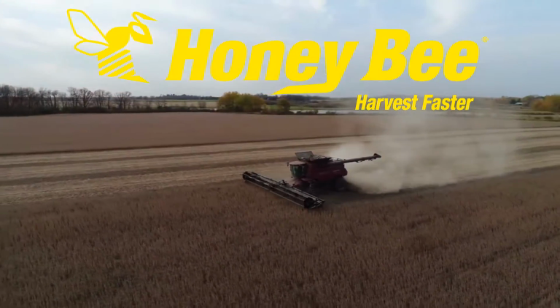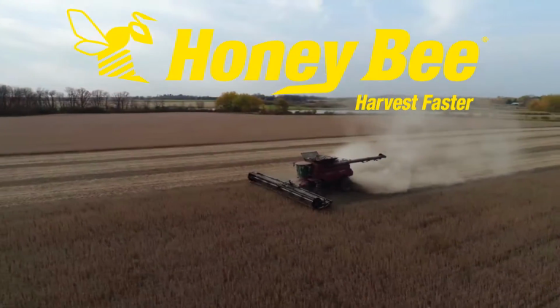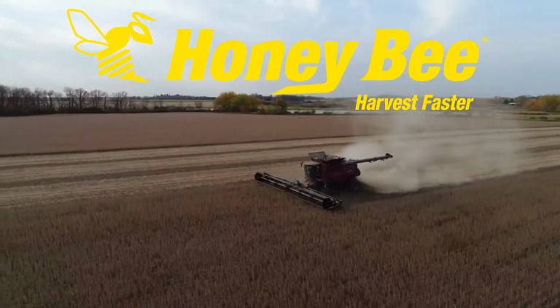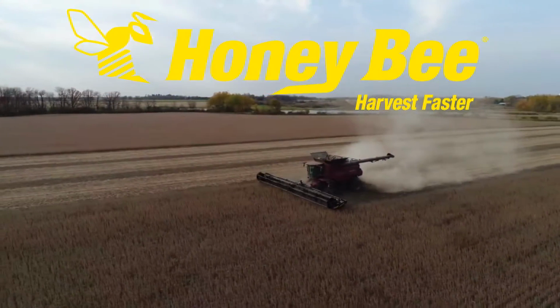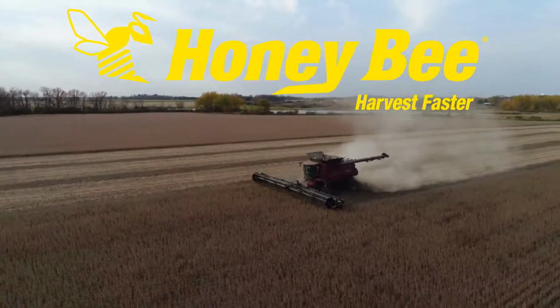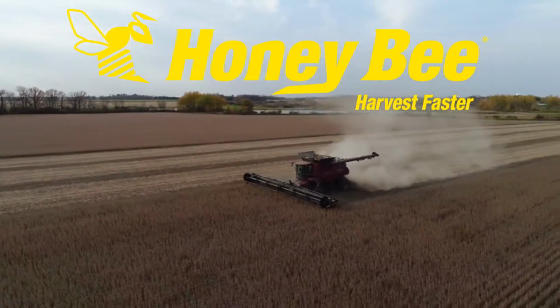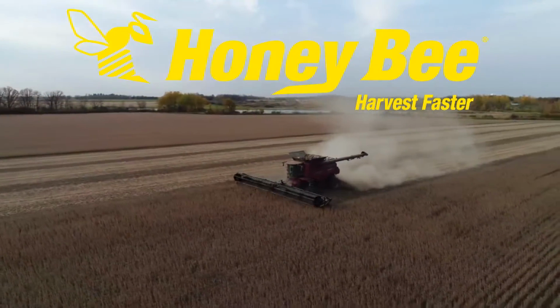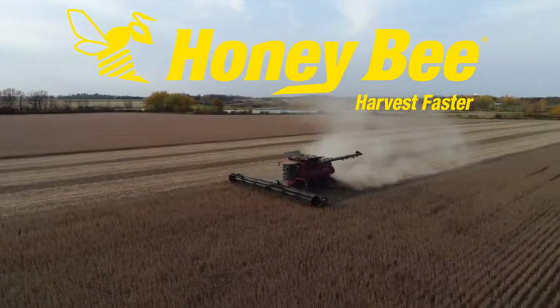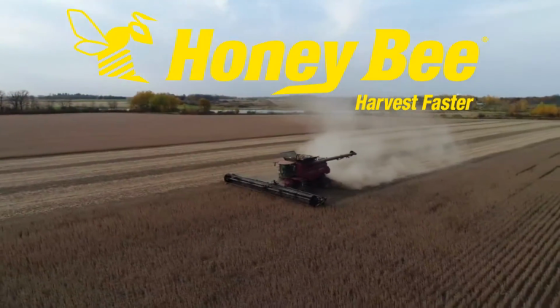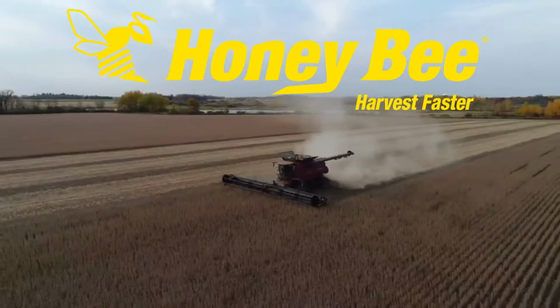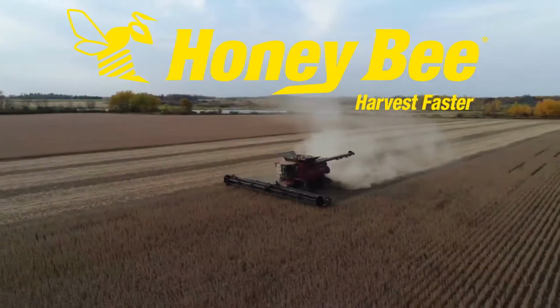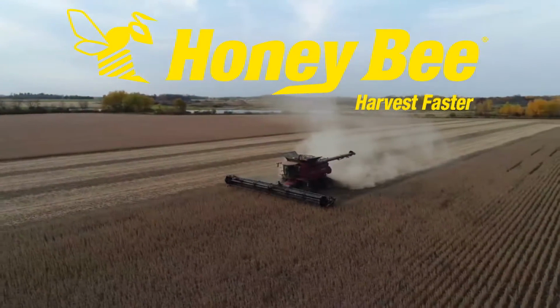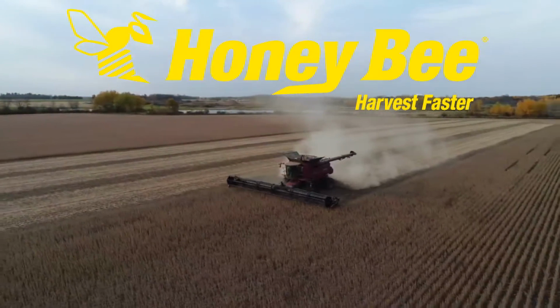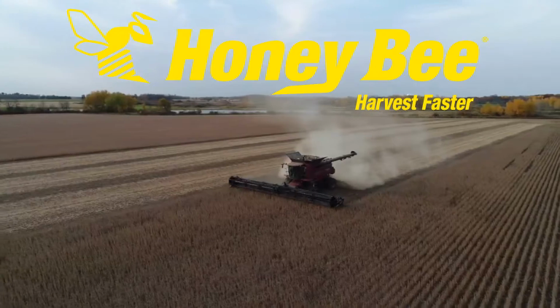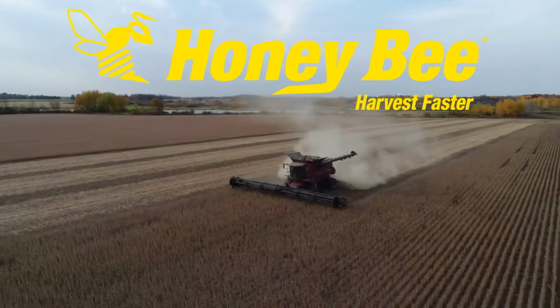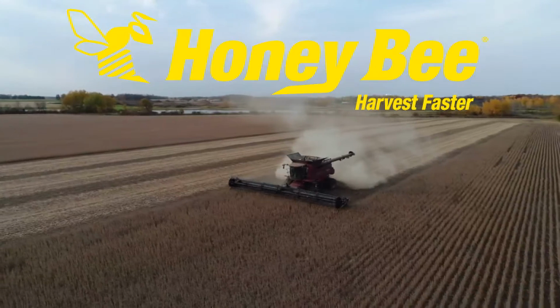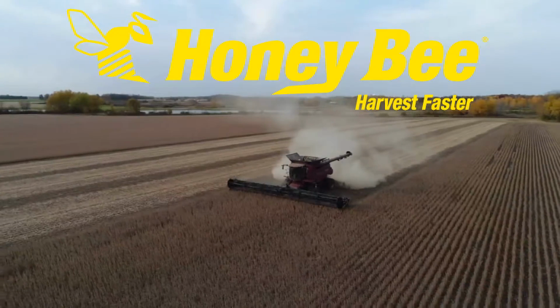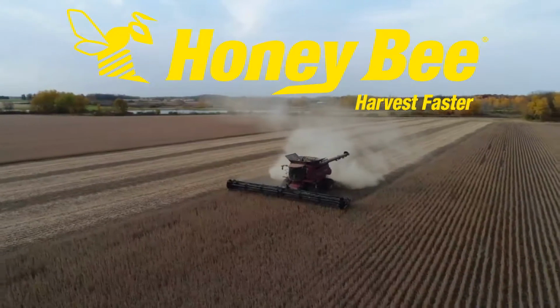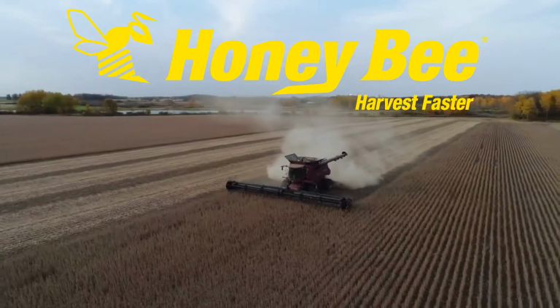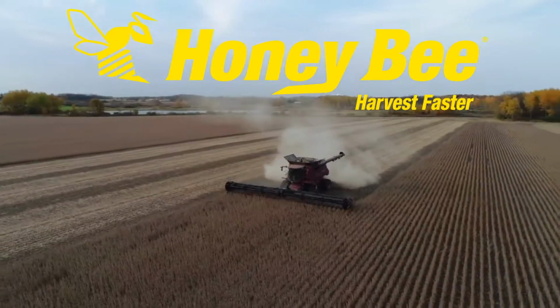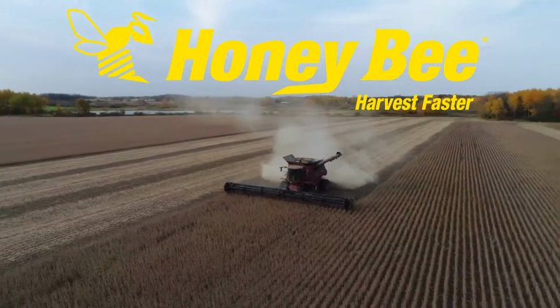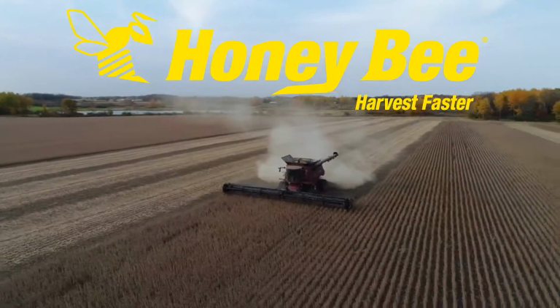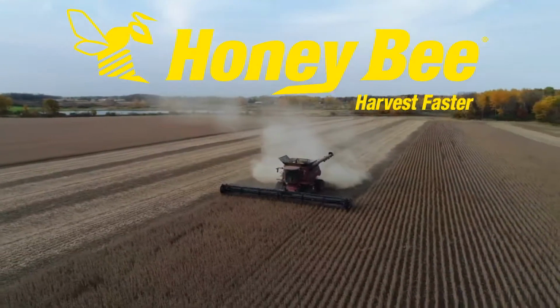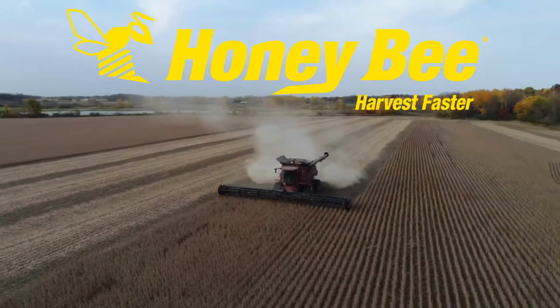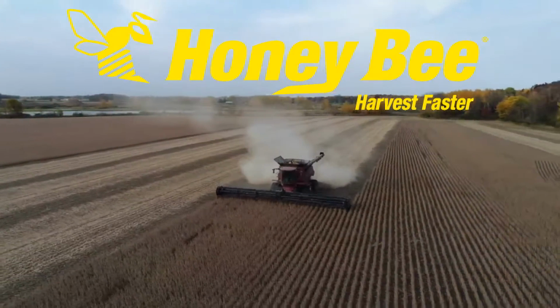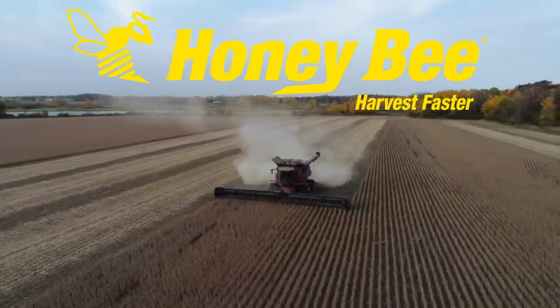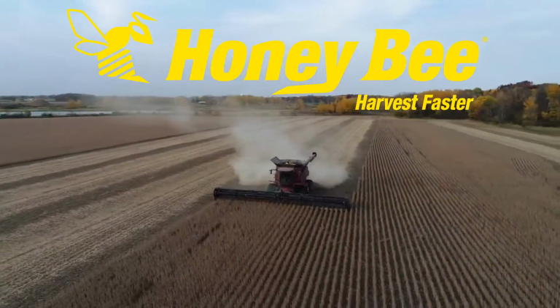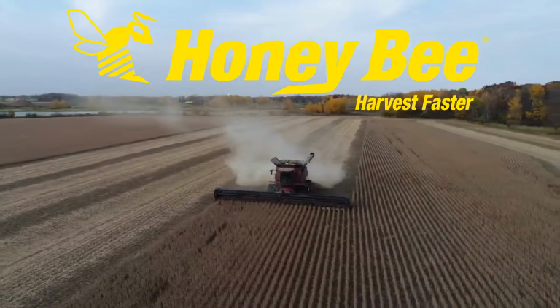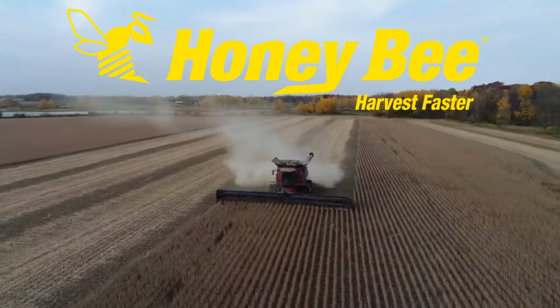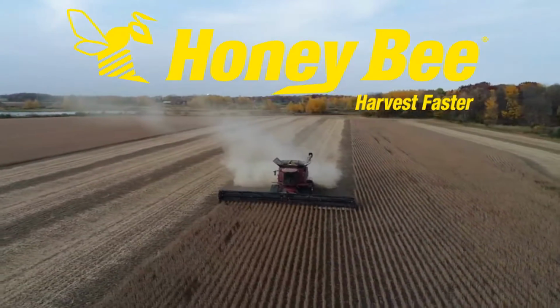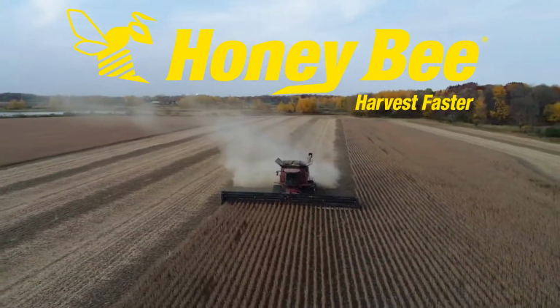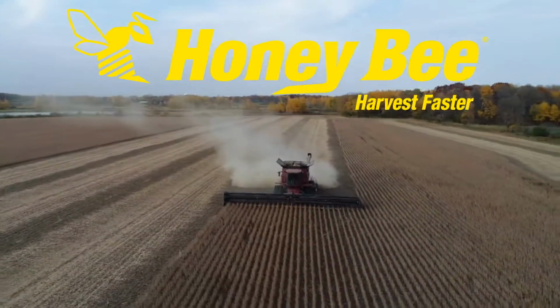If you have any further questions, please refer to your Operator's Manual or contact your local Honey Bee dealer.